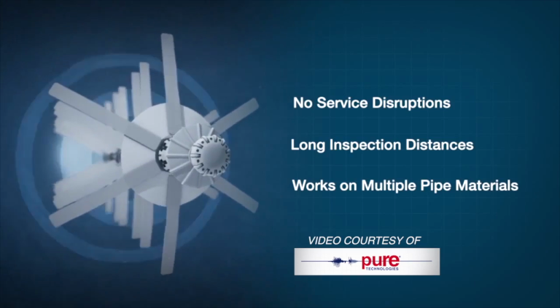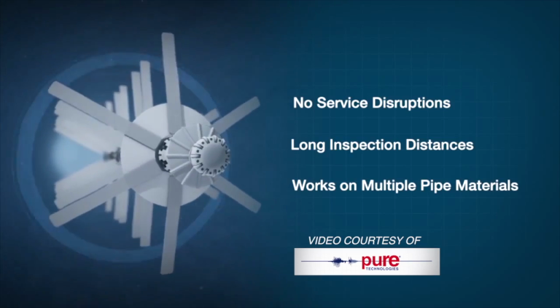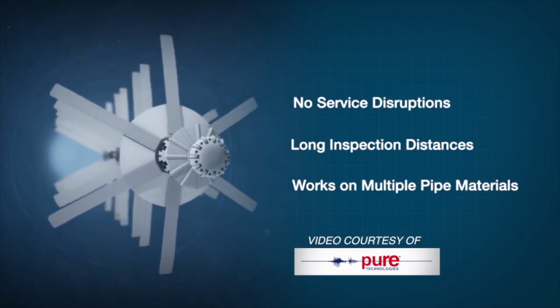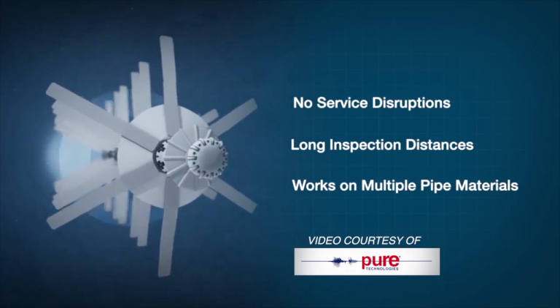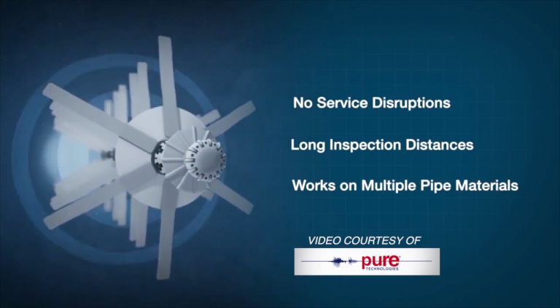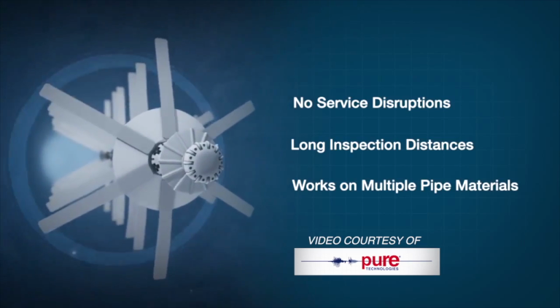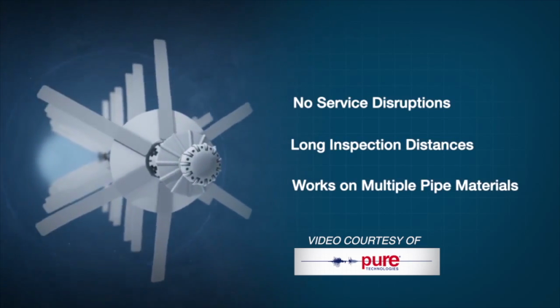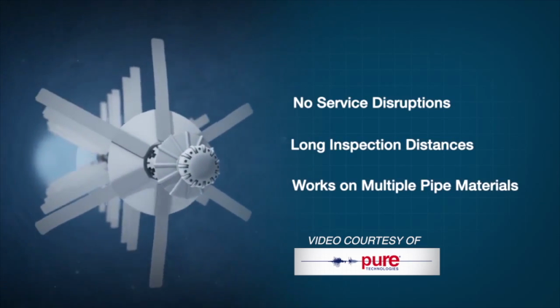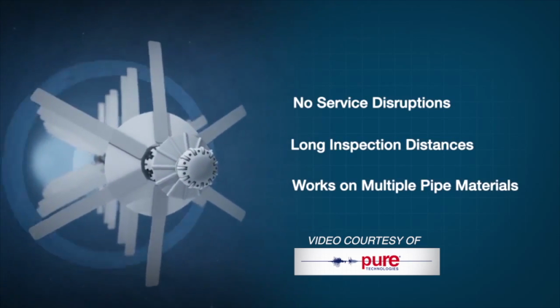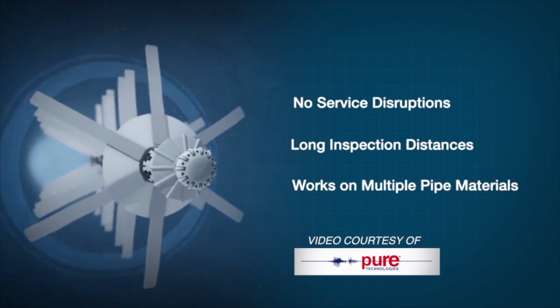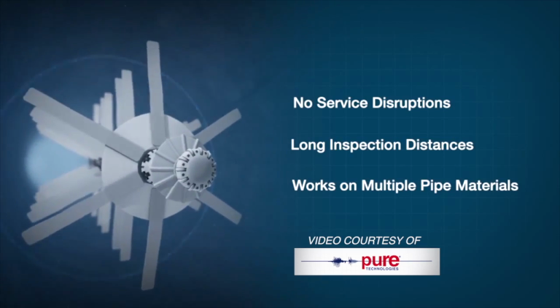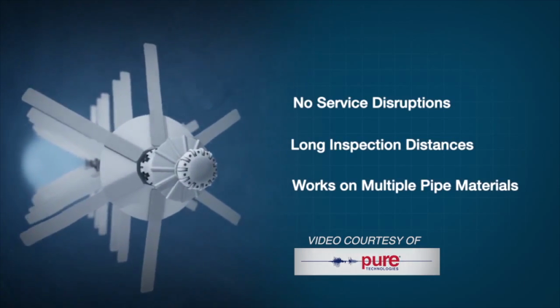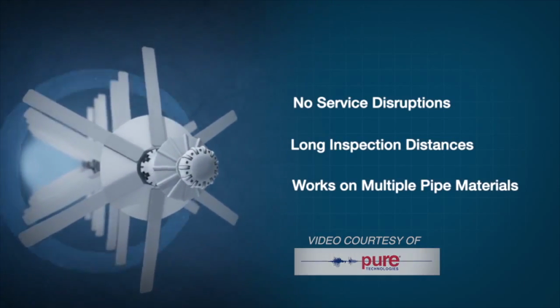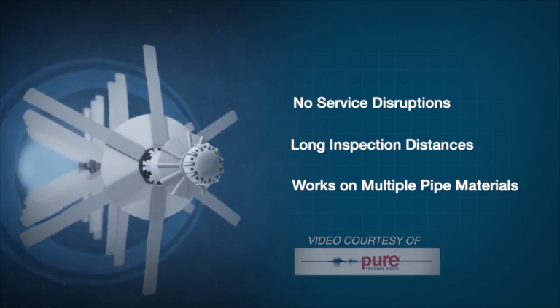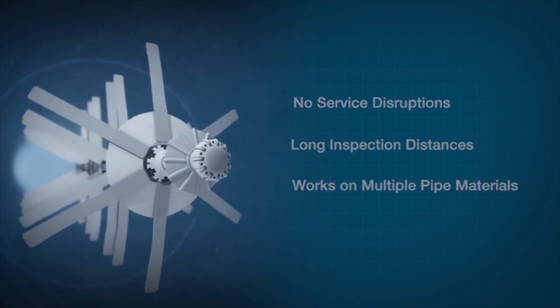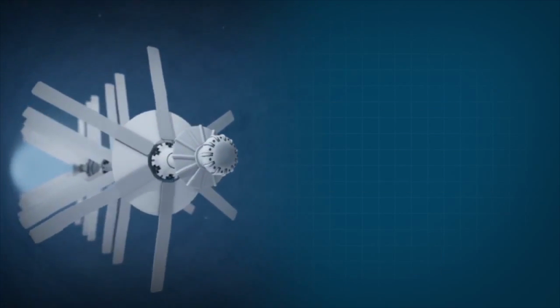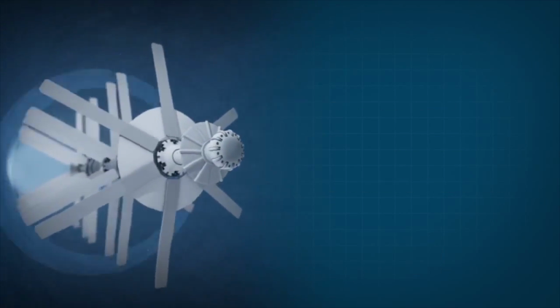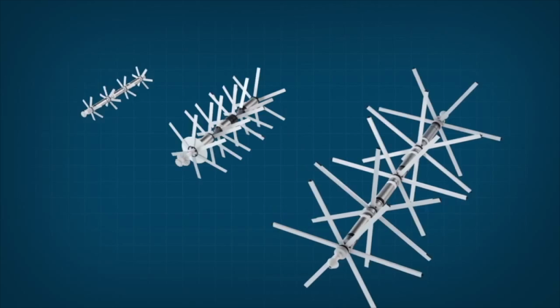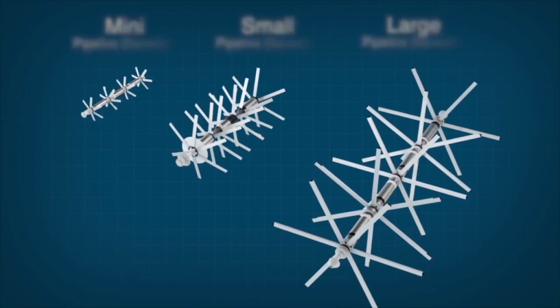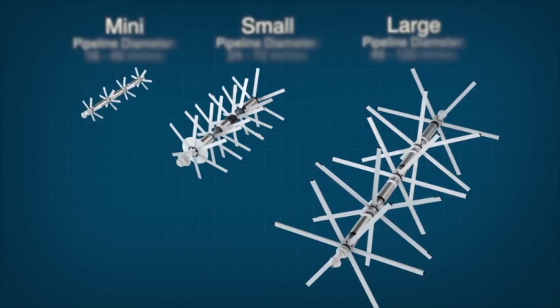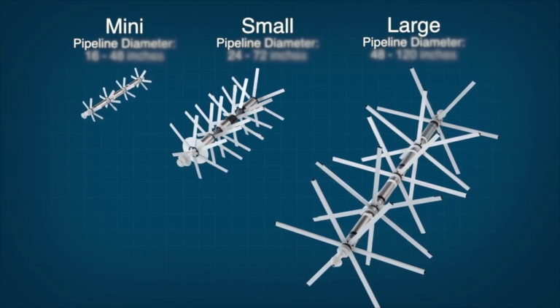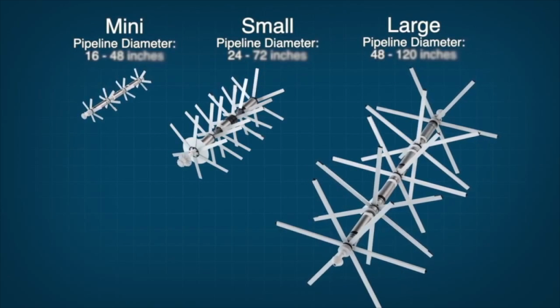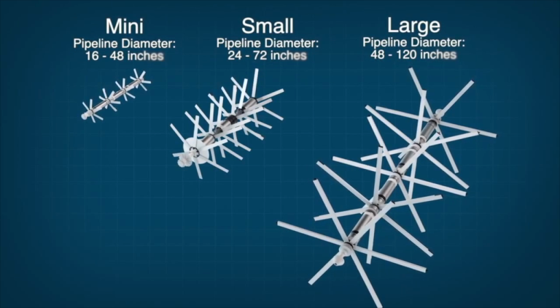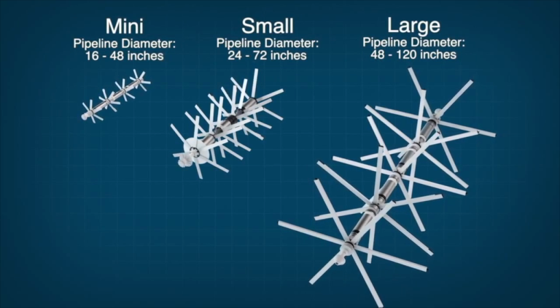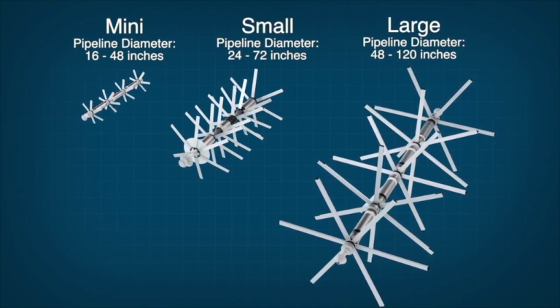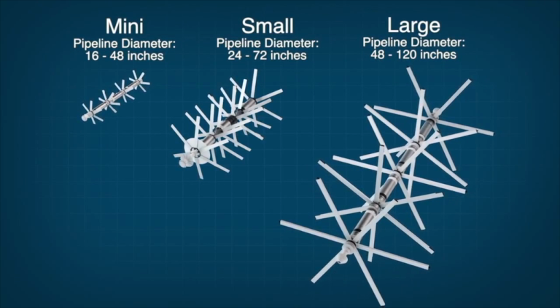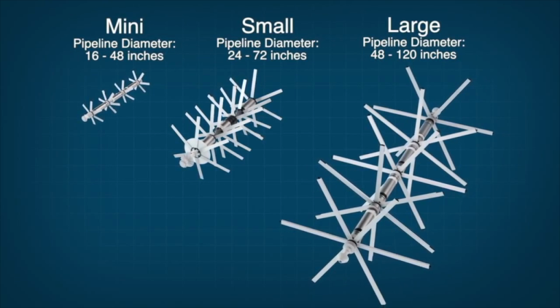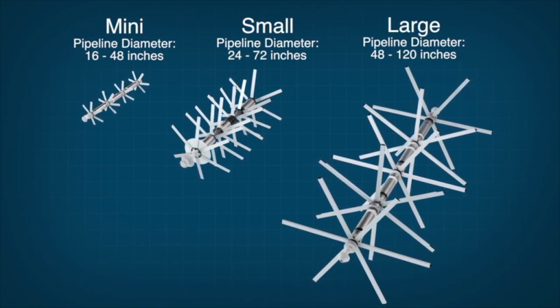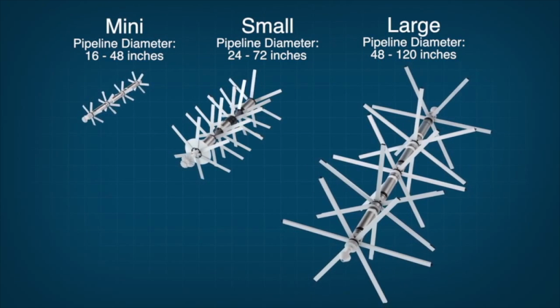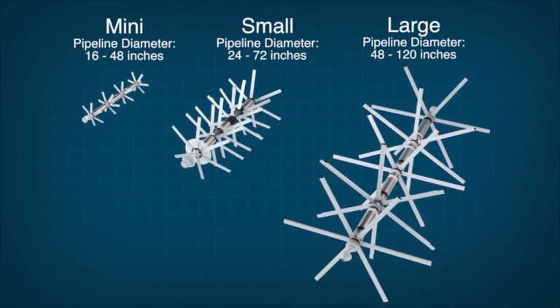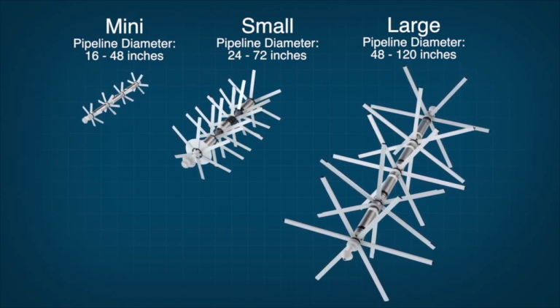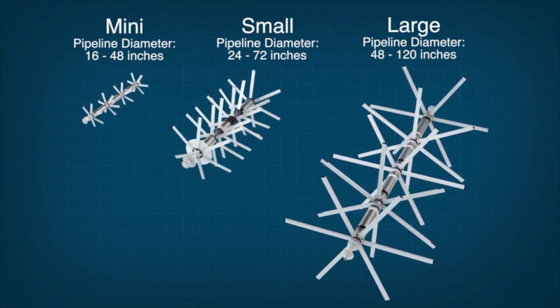Without that pipeline, that pump station is separated from the rest of the water system, which is needed to provide flow during peak periods.